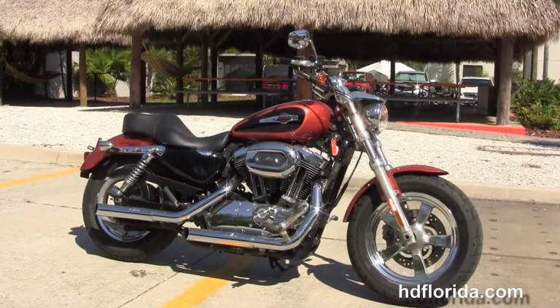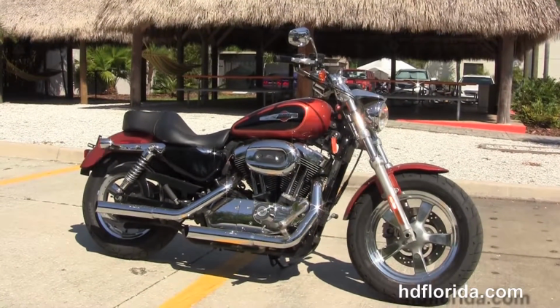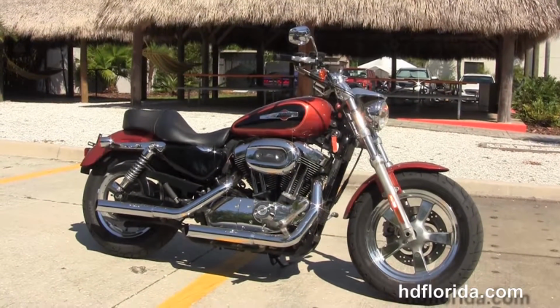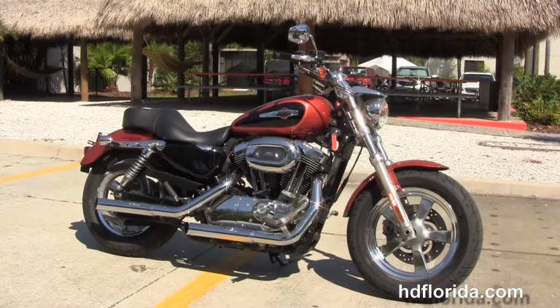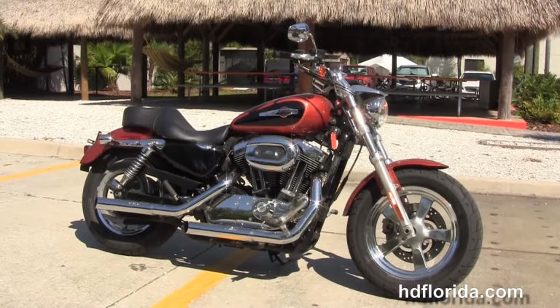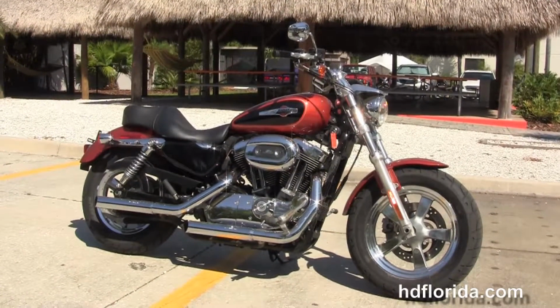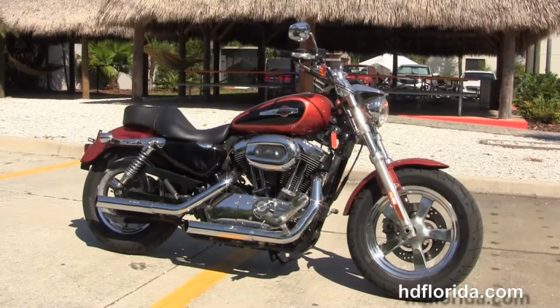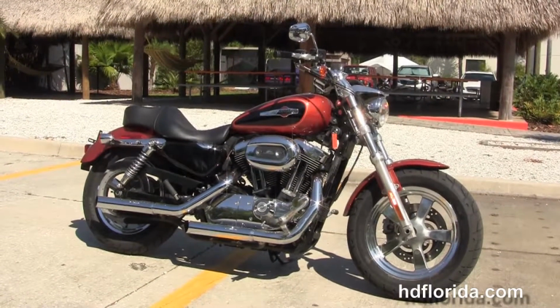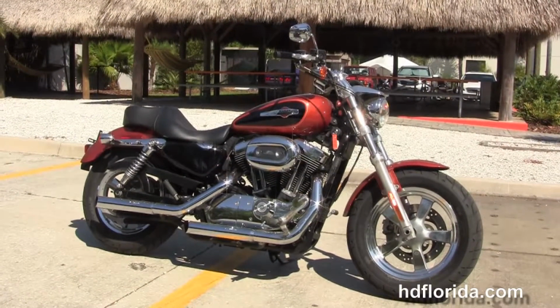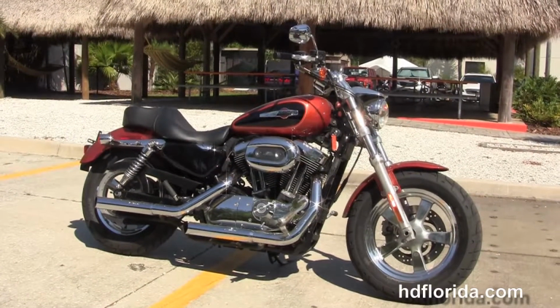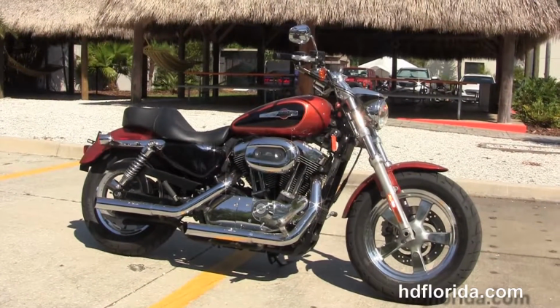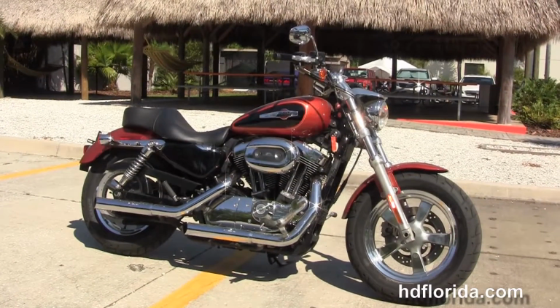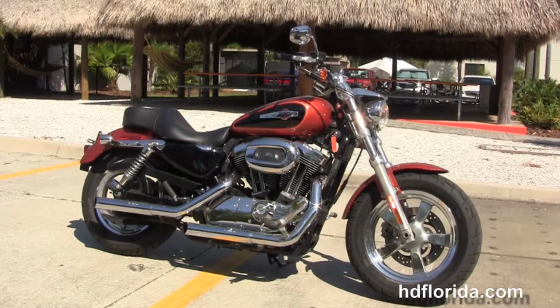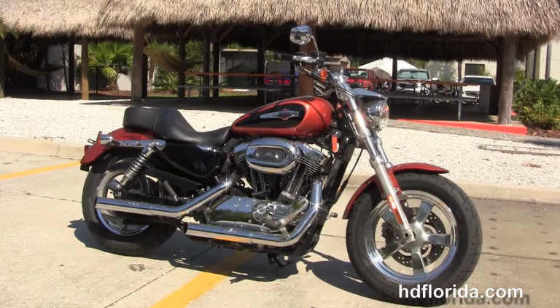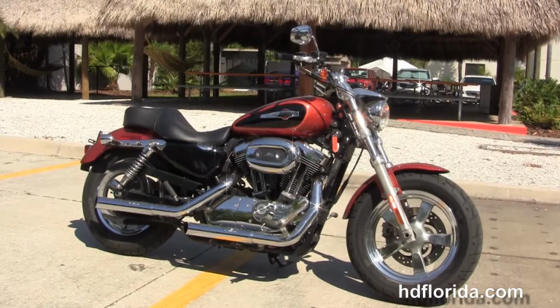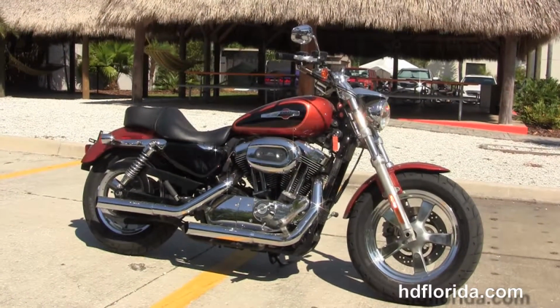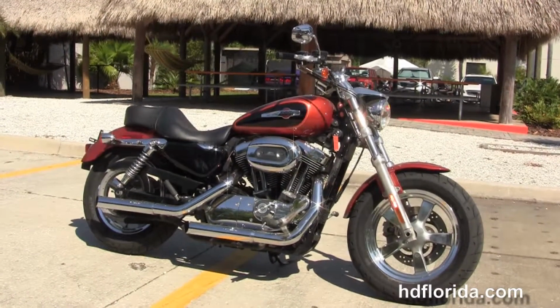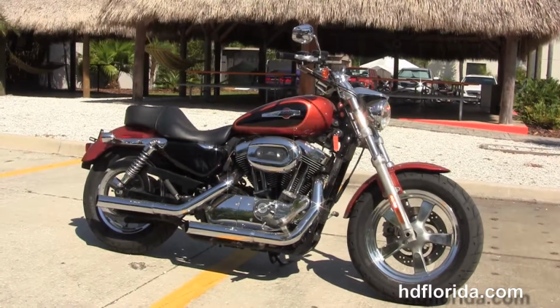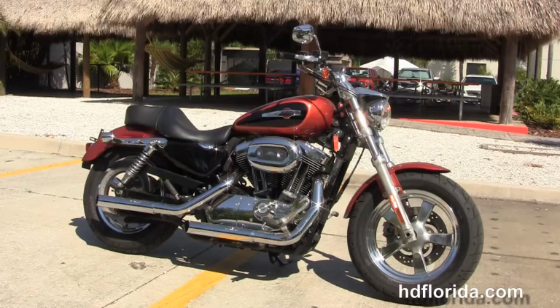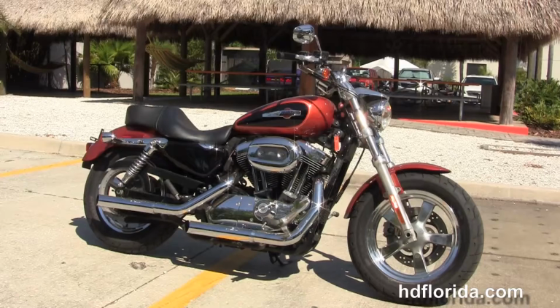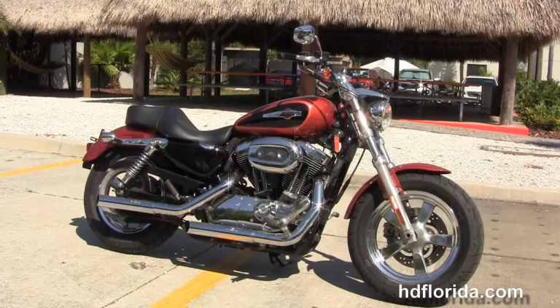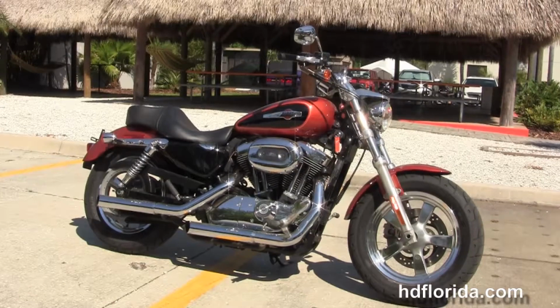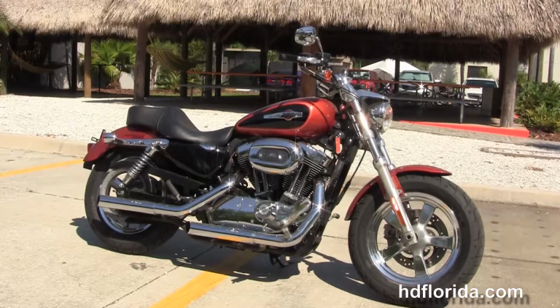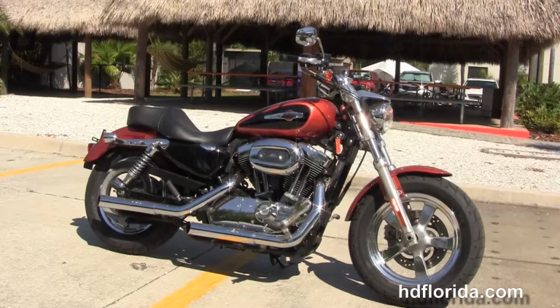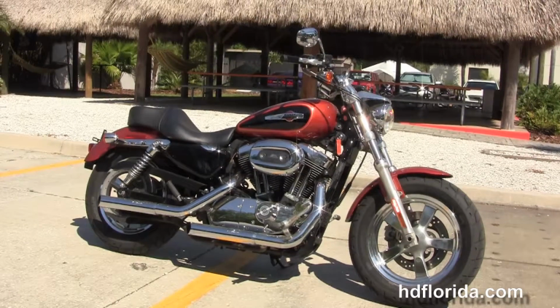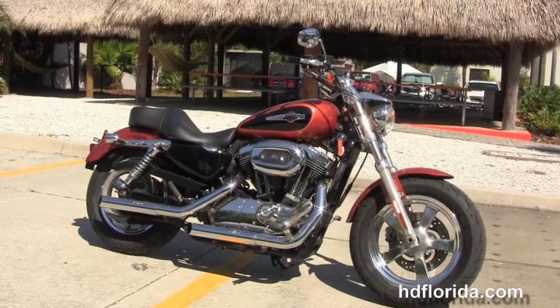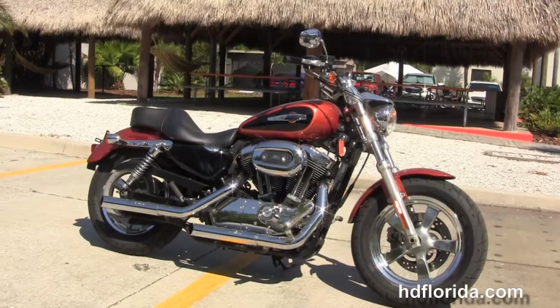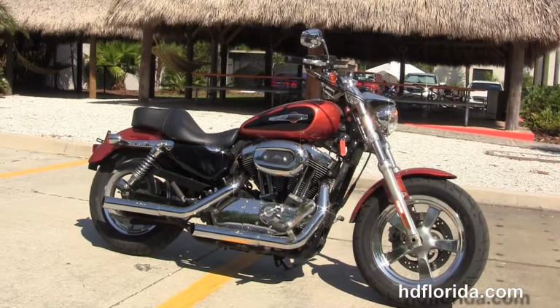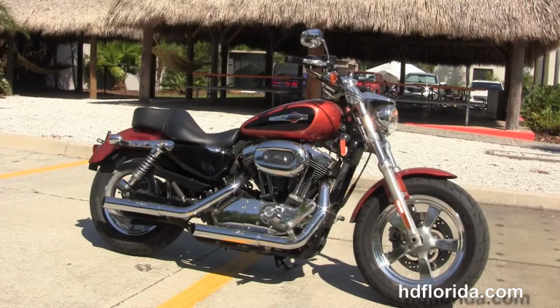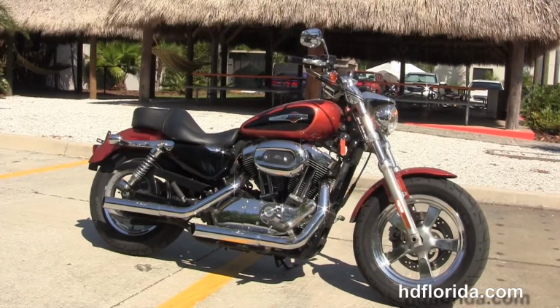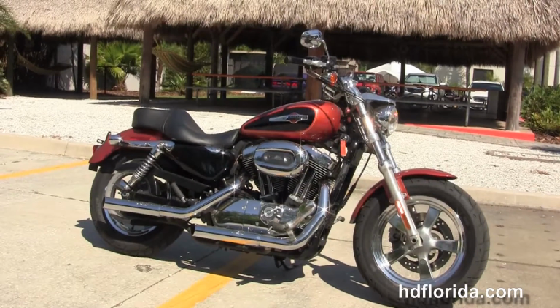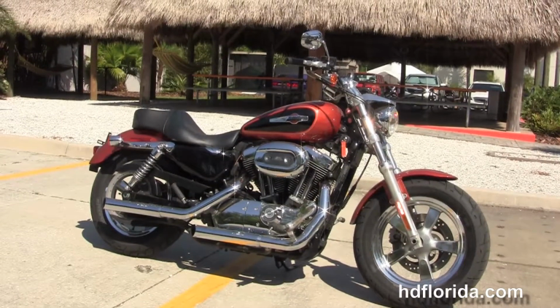campers, trailers, boats, RVs, ATVs — you name it, we'll take it as long as we don't have to feed it.